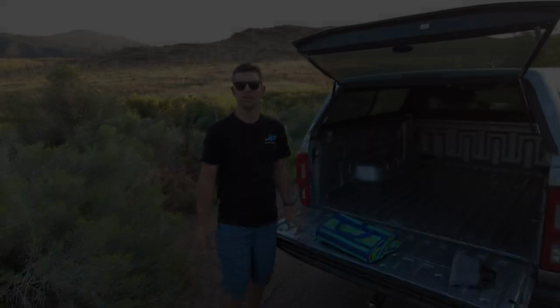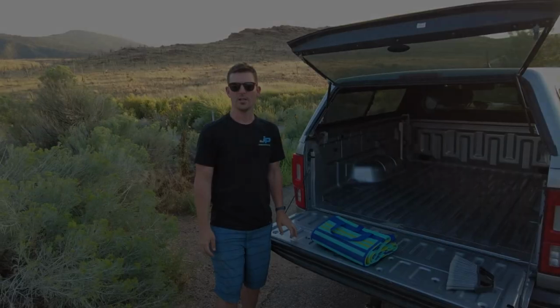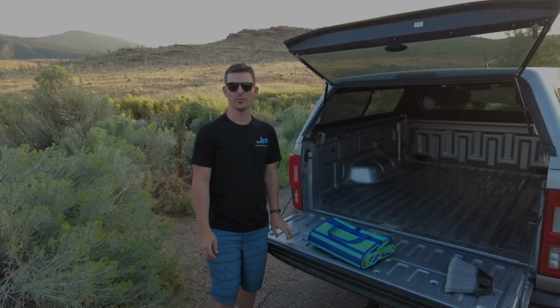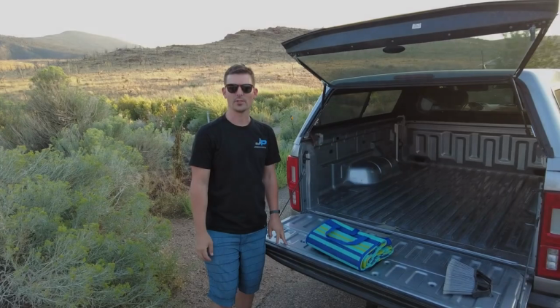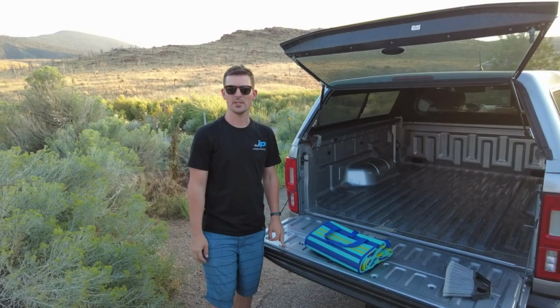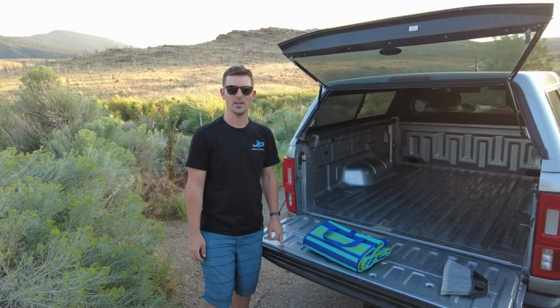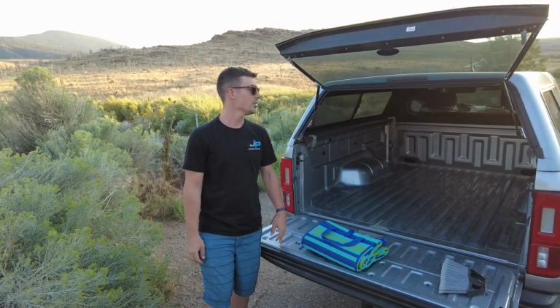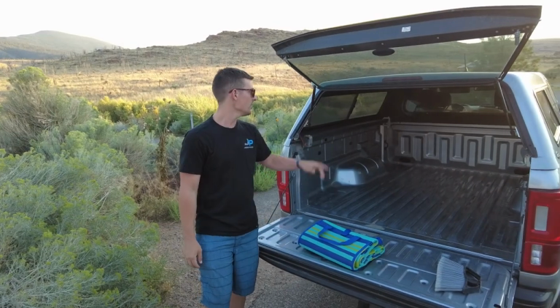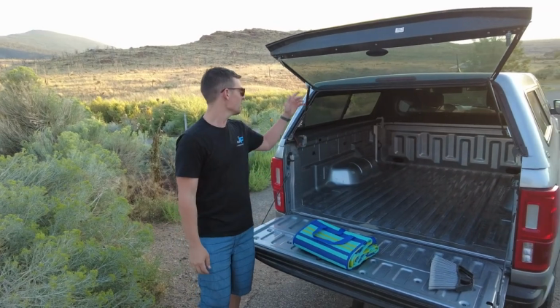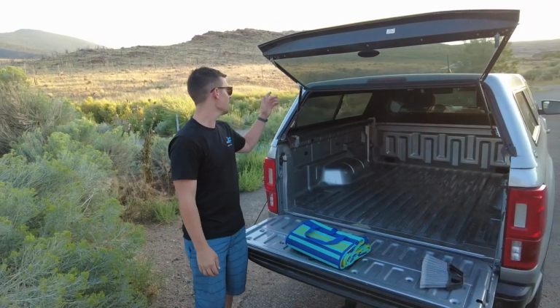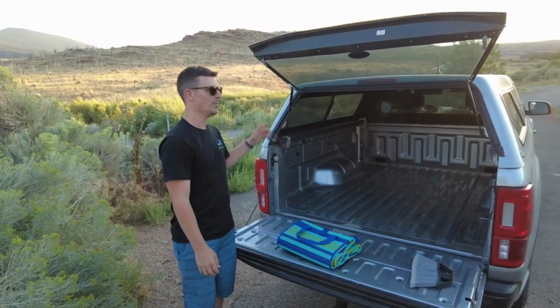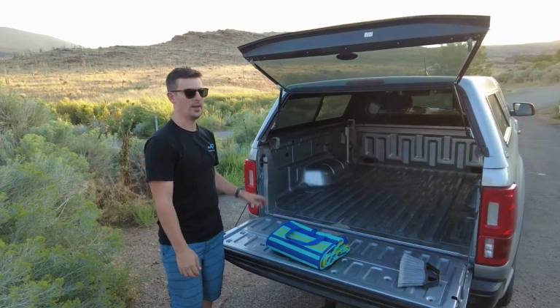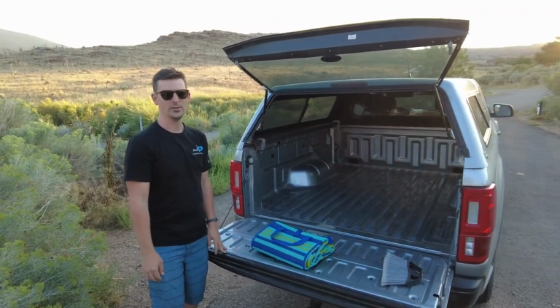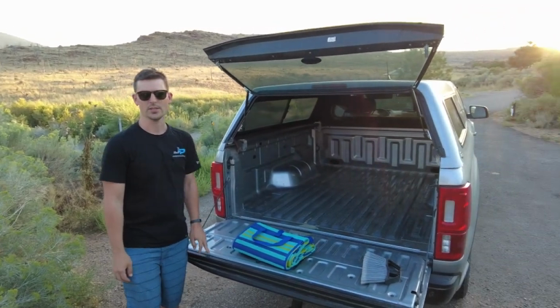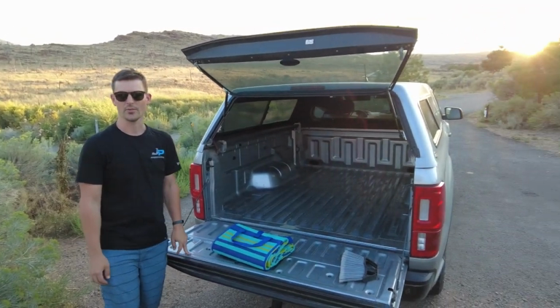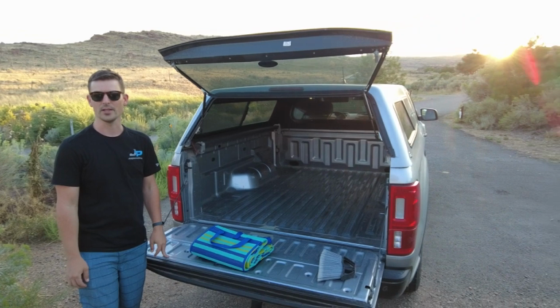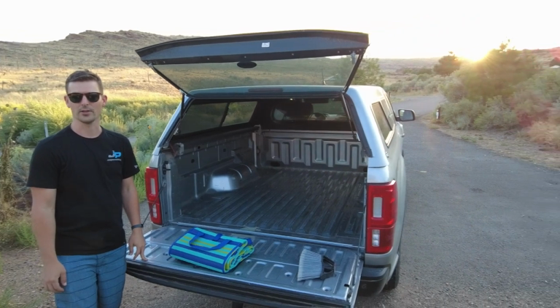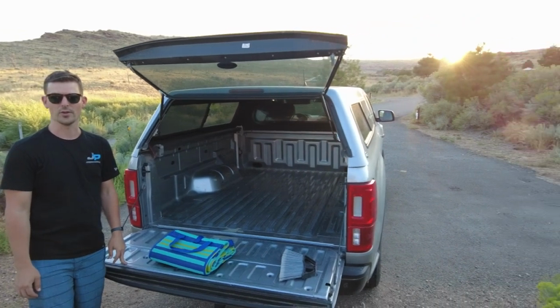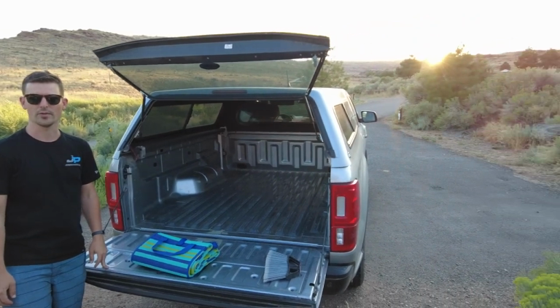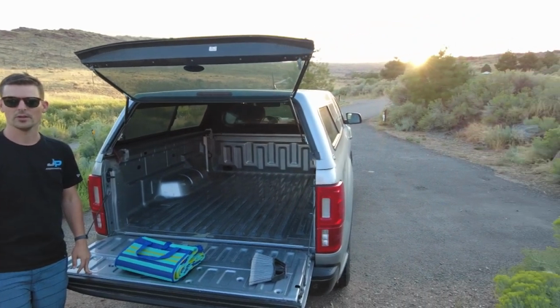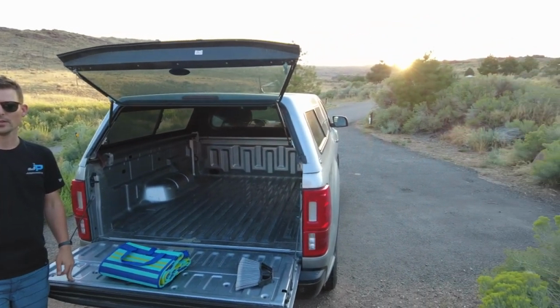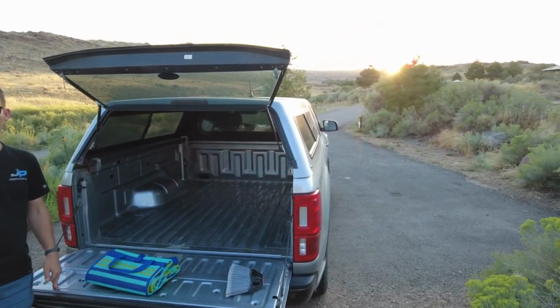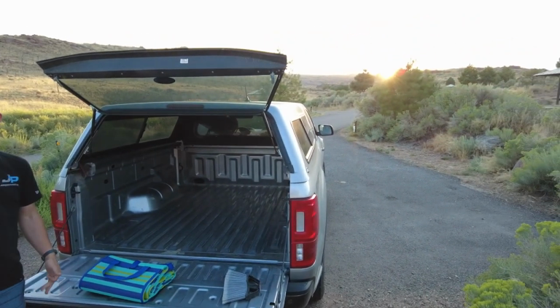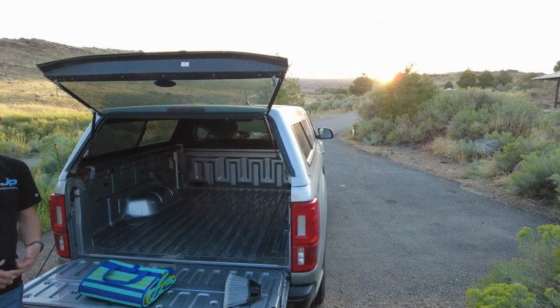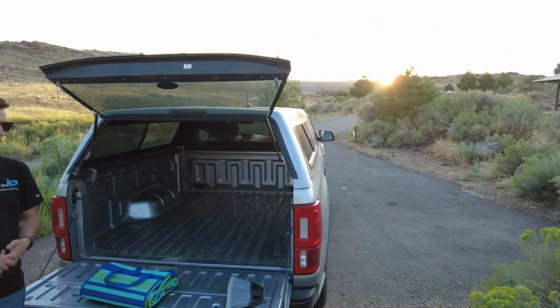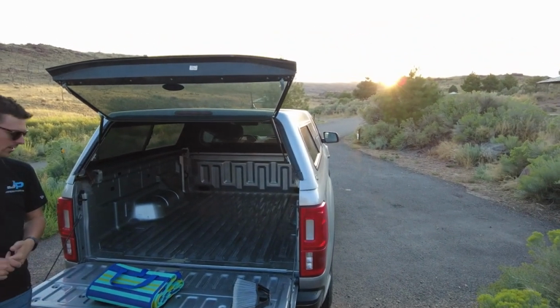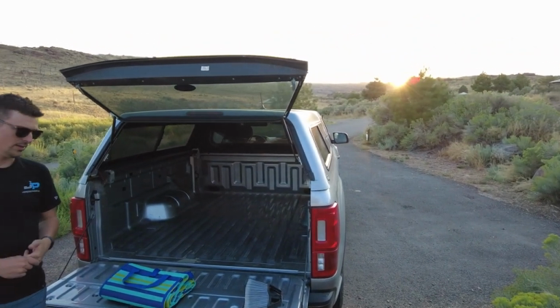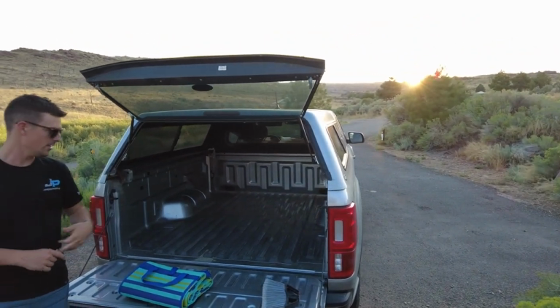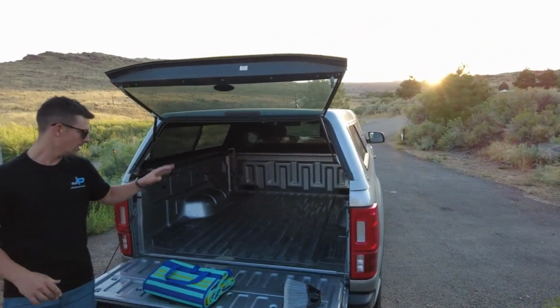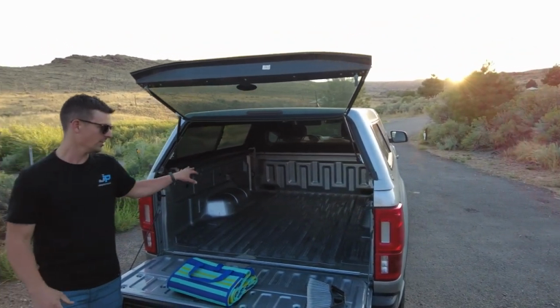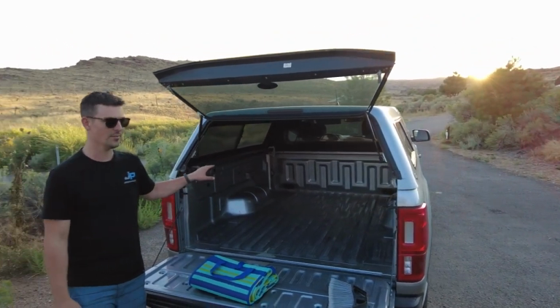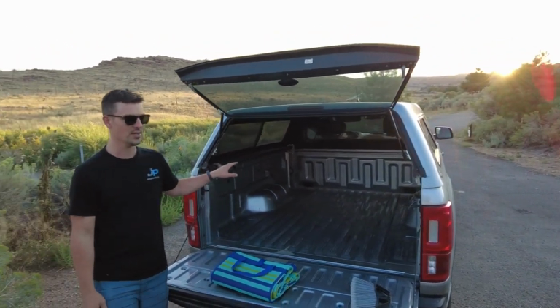This is Eric with Jorgensen's. As you can see, the sun's setting behind us — we just had a great day on the Green River, got some great brown trout, and this is actually going to be our bed for the night.